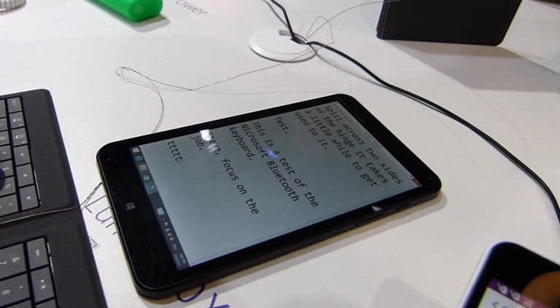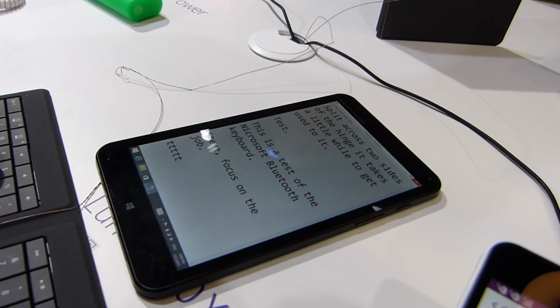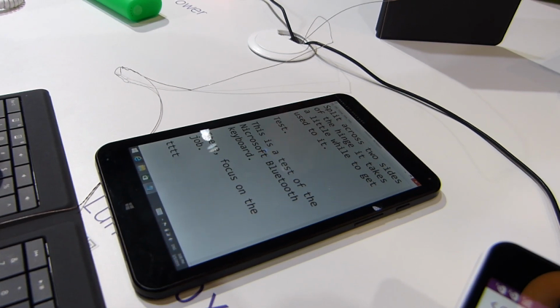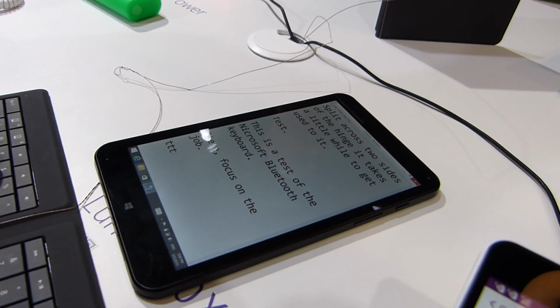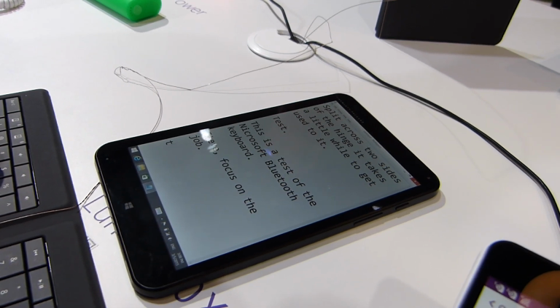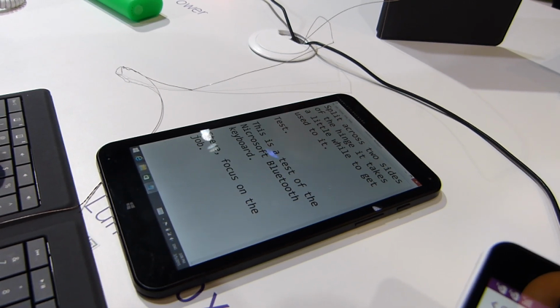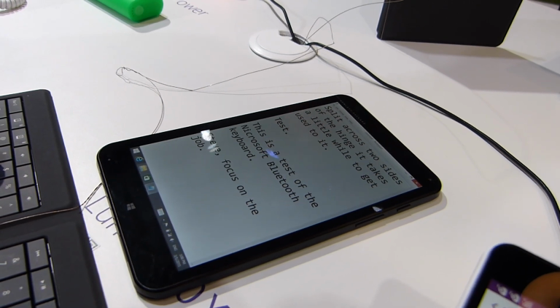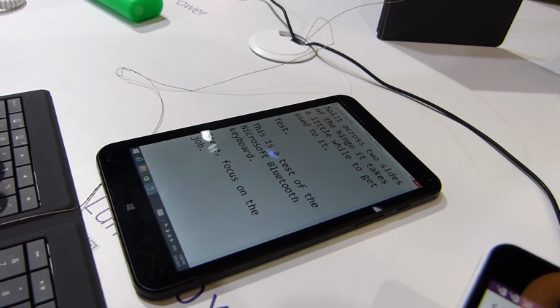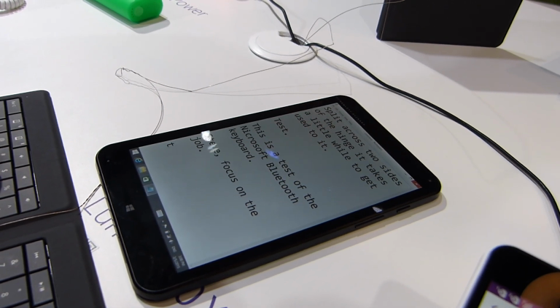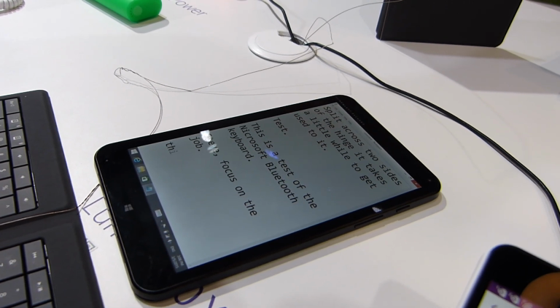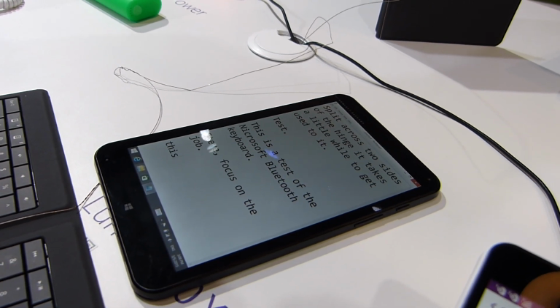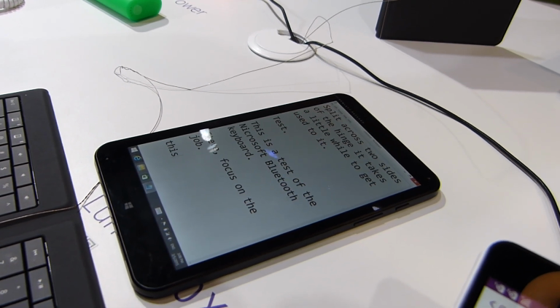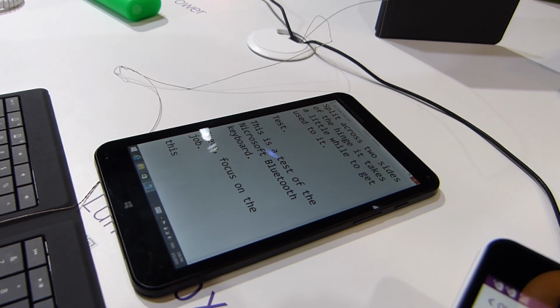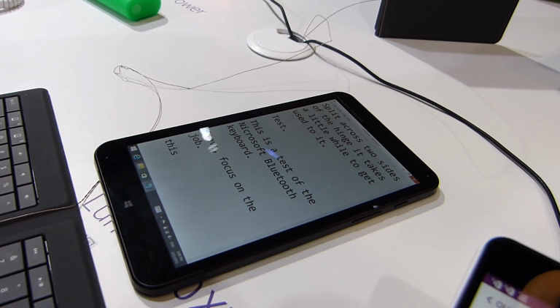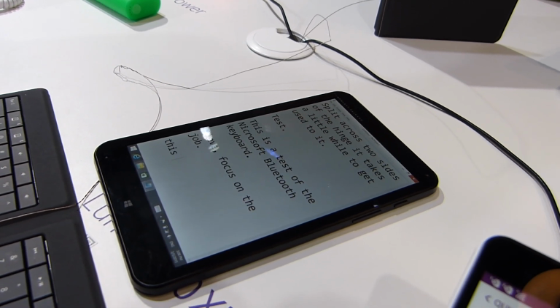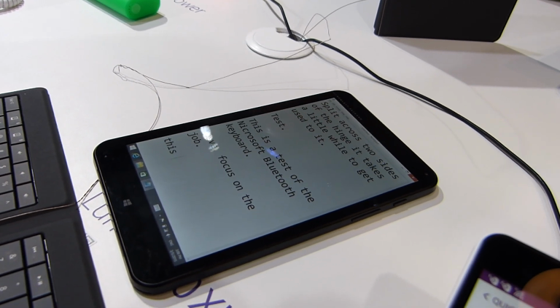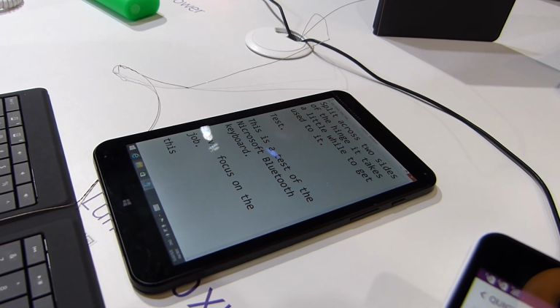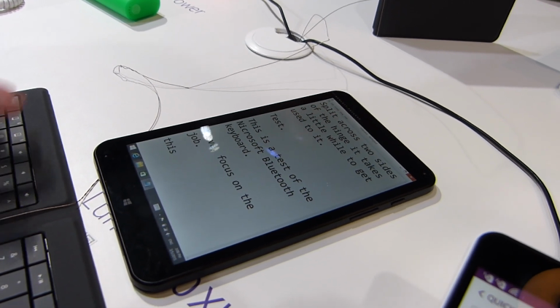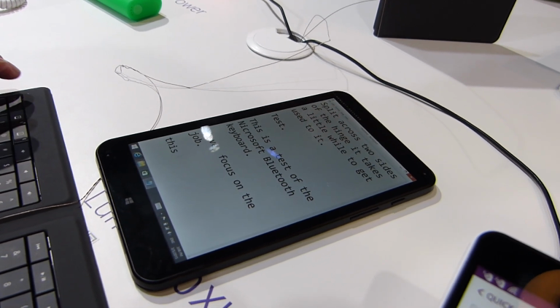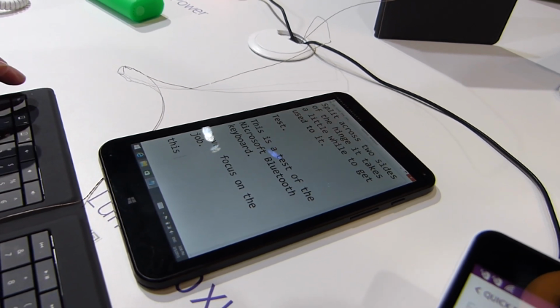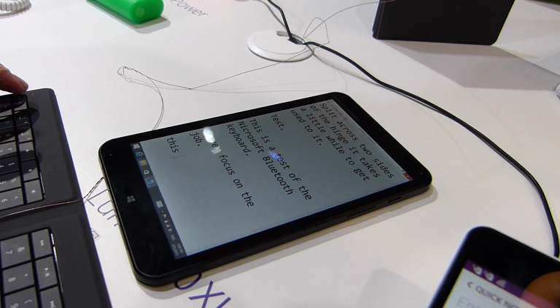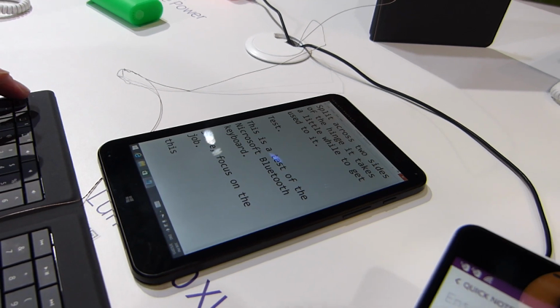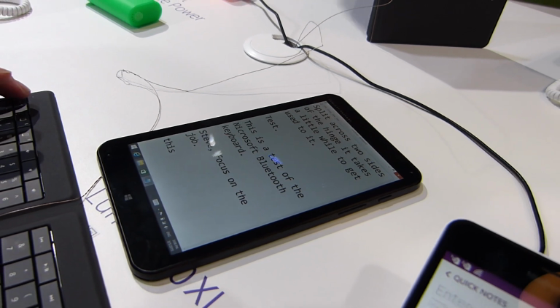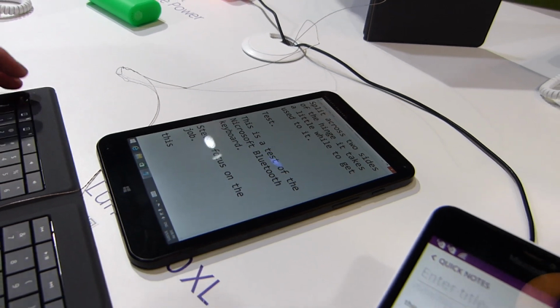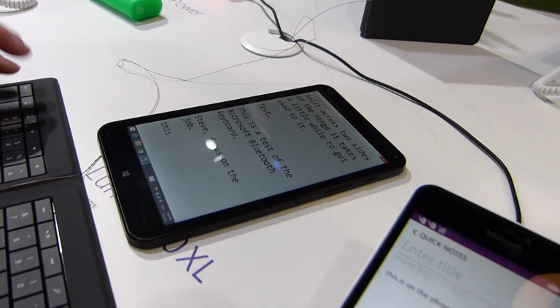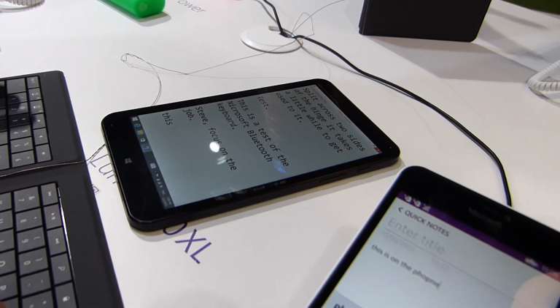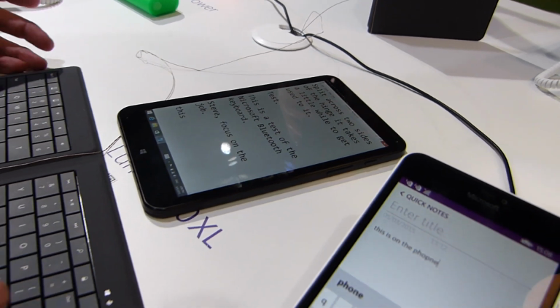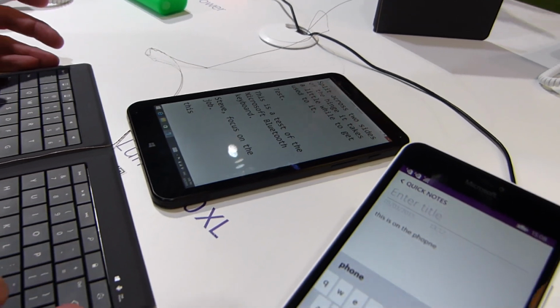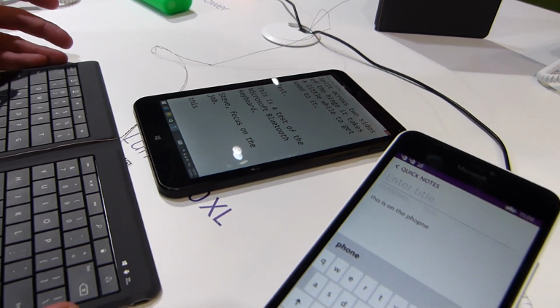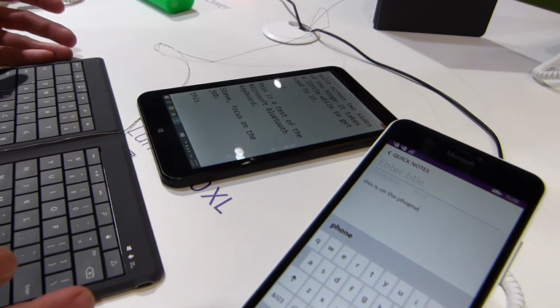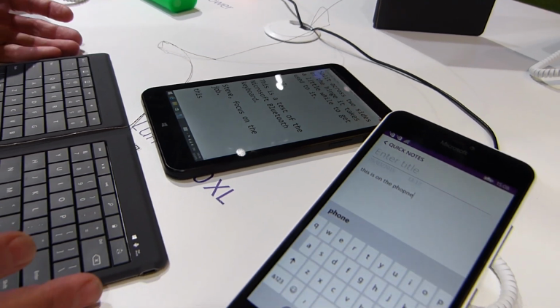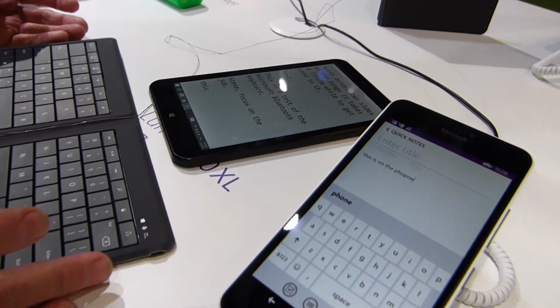There we go — and then we're back to the other device. So it's nice to be able to switch between two profiles. That really makes it extra useful.